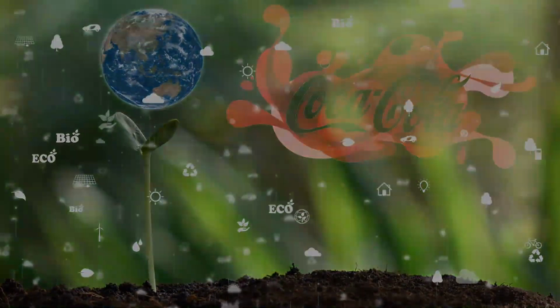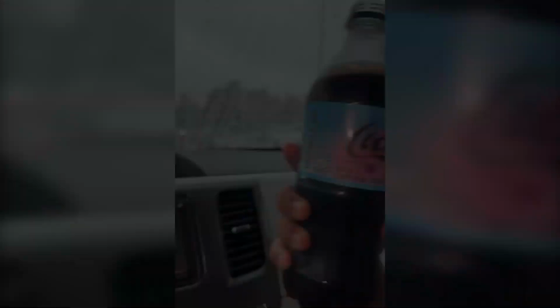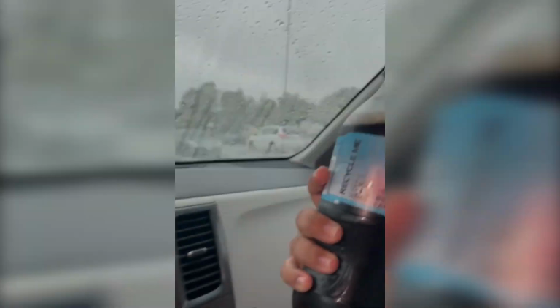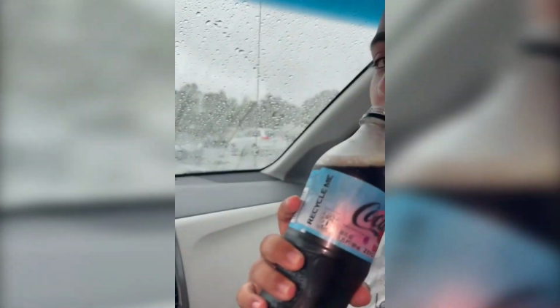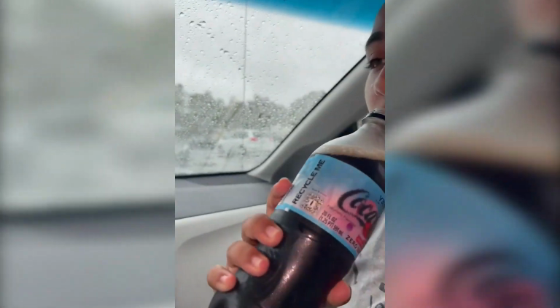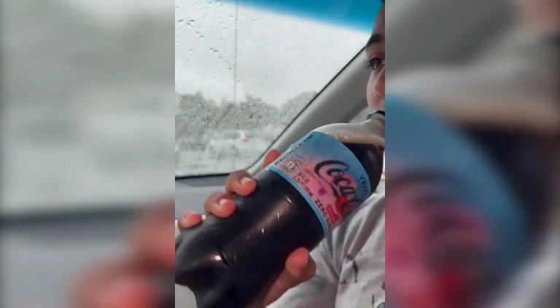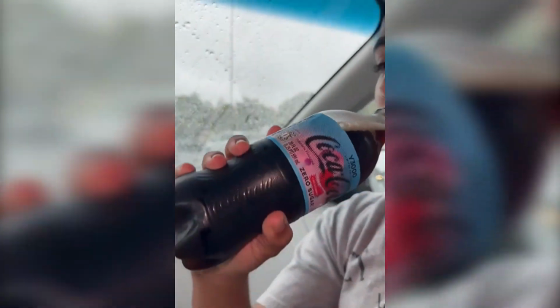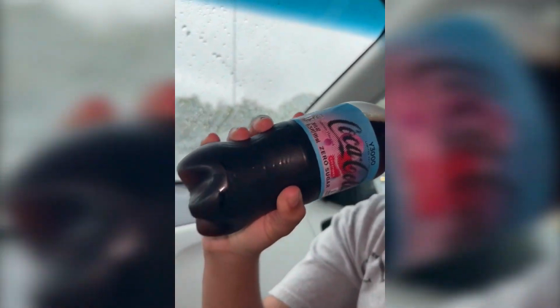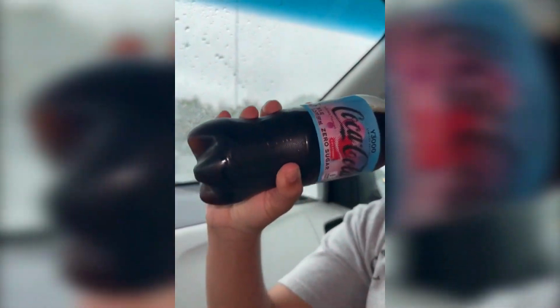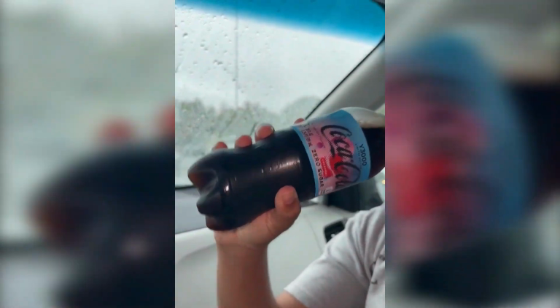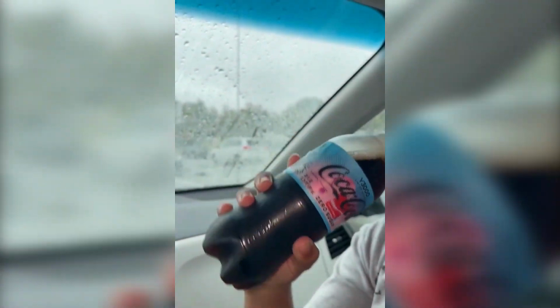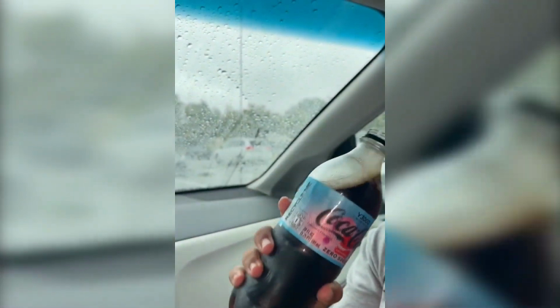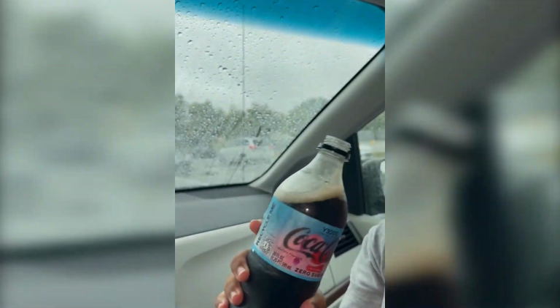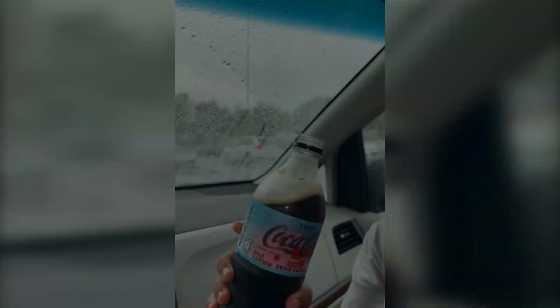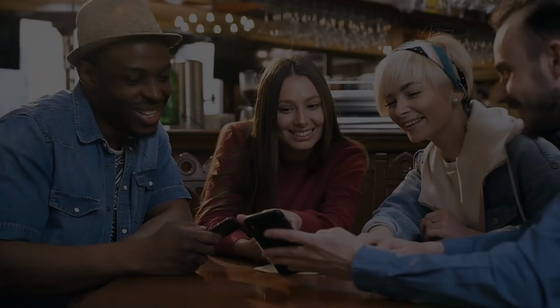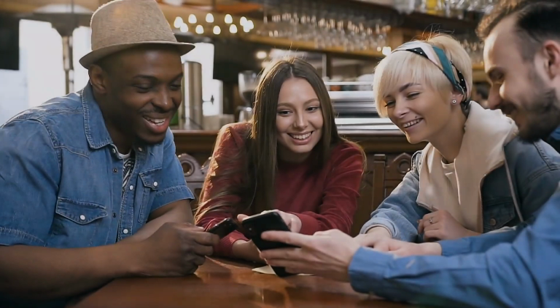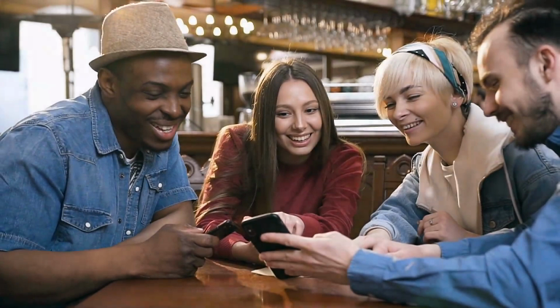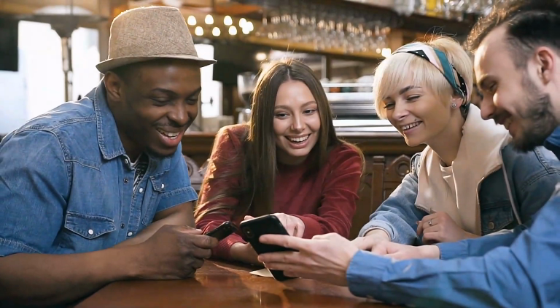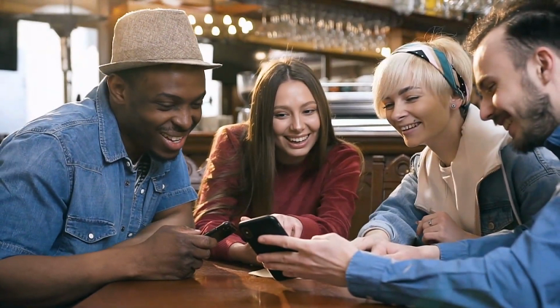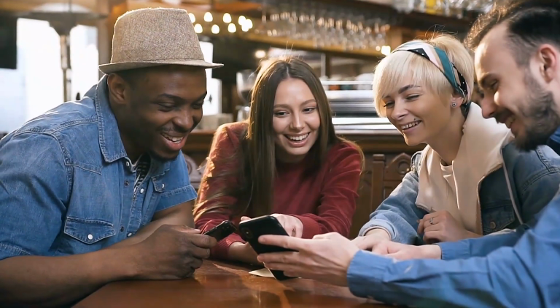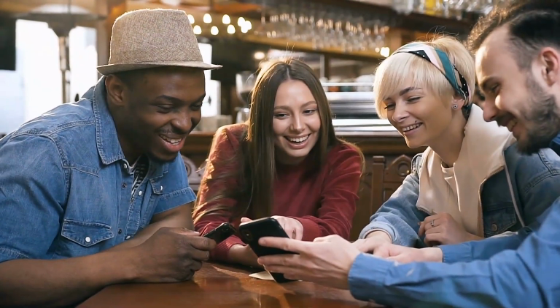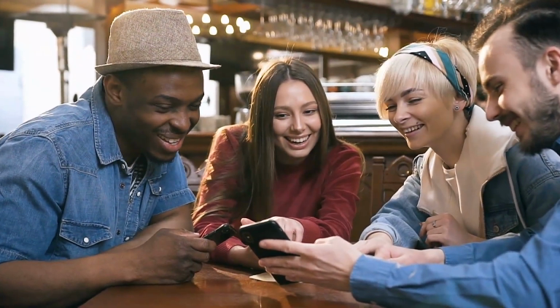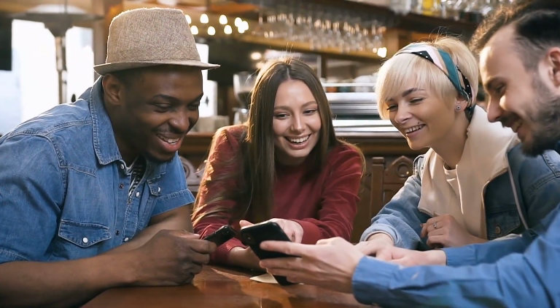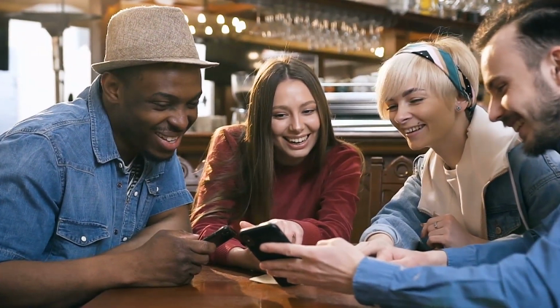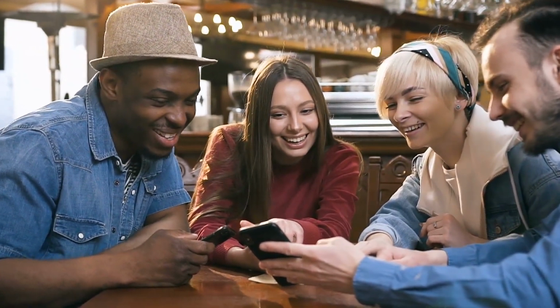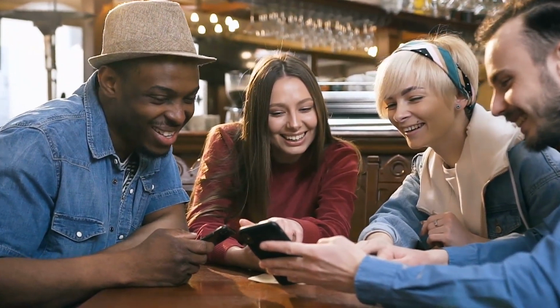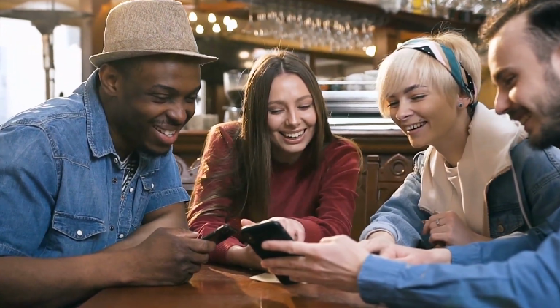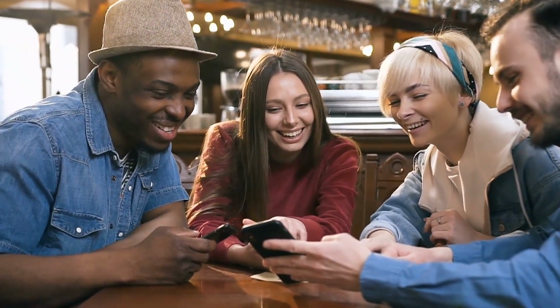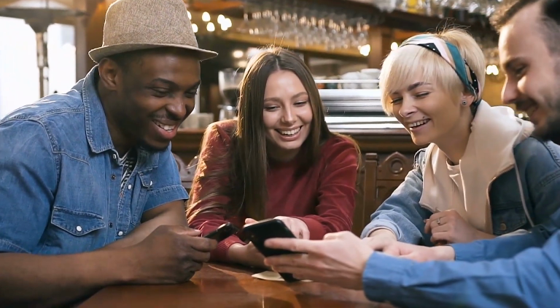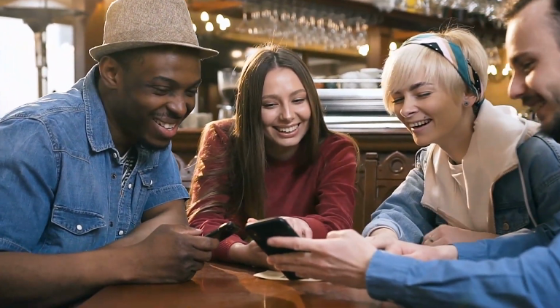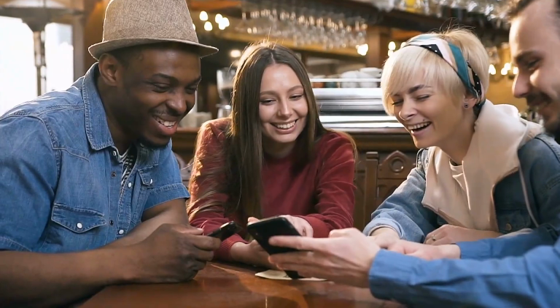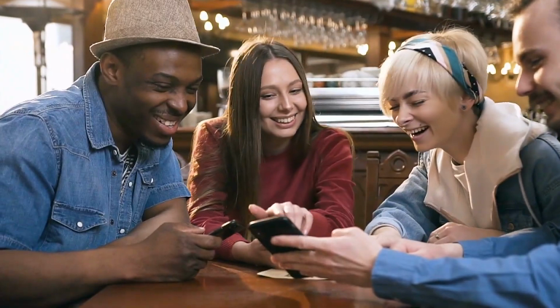Now, isn't that a sip worth savoring? Drop a comment below if you're as excited about eco-chic packaging as we are.